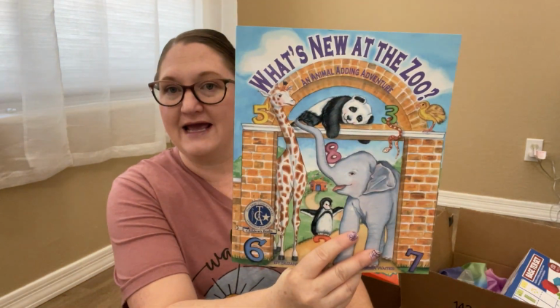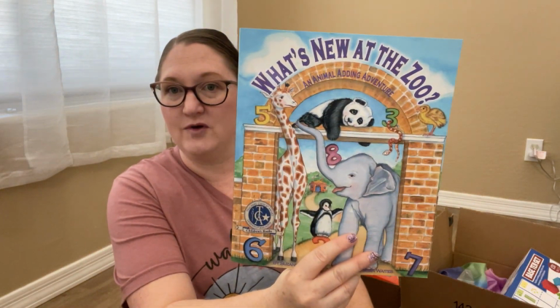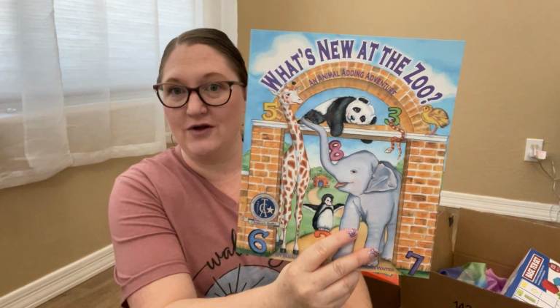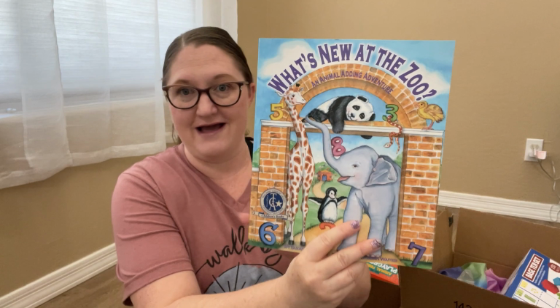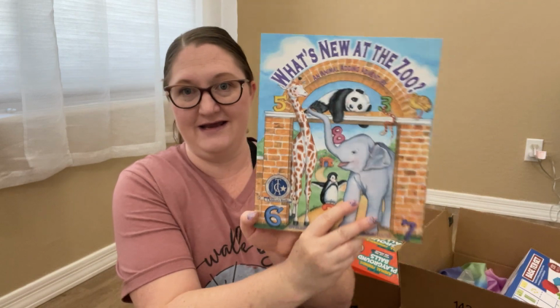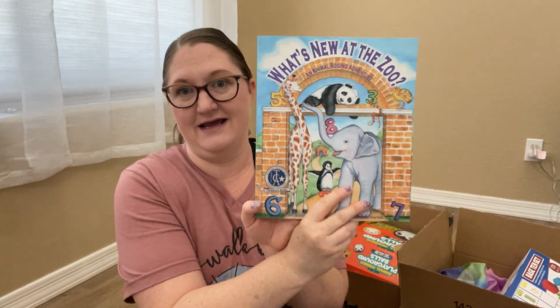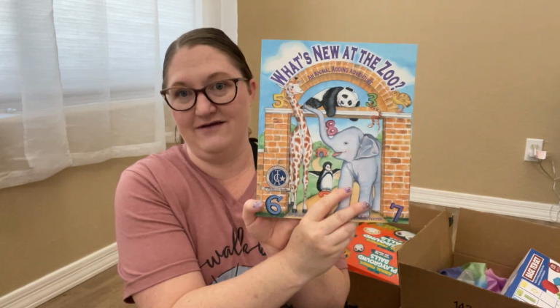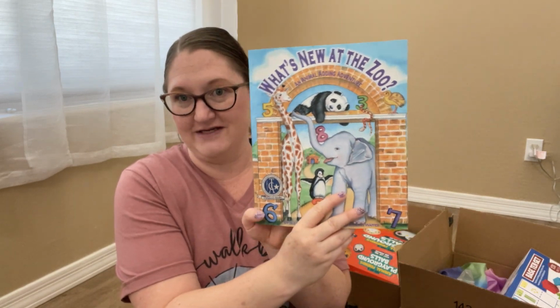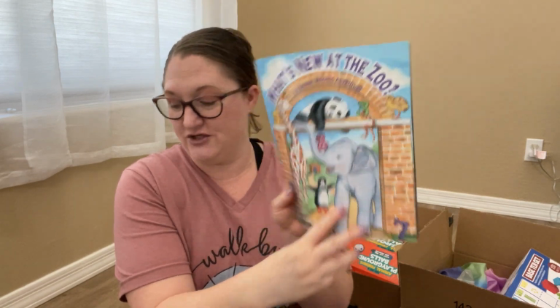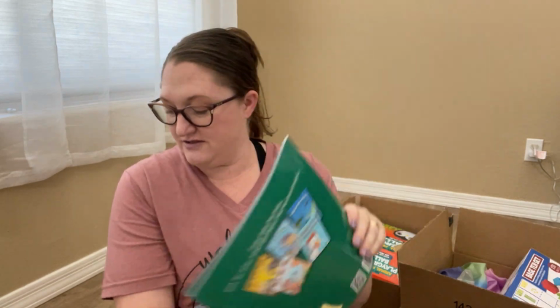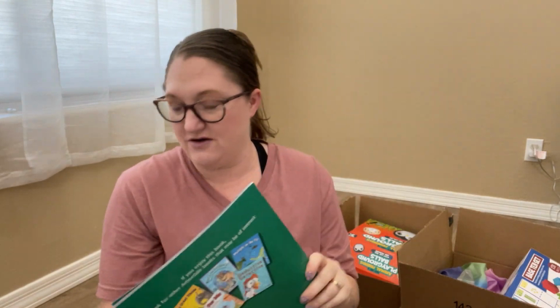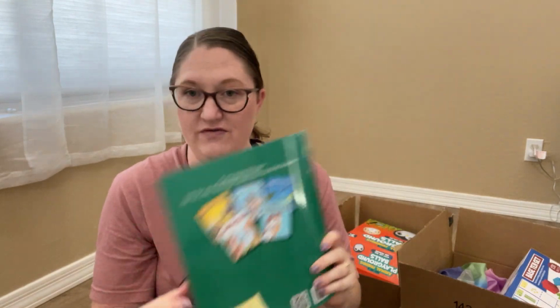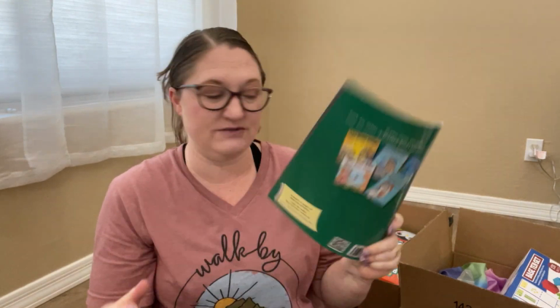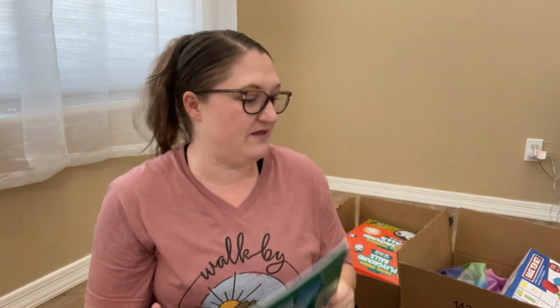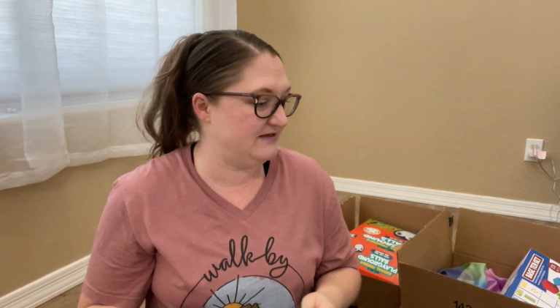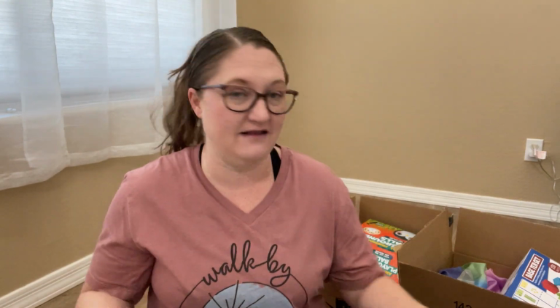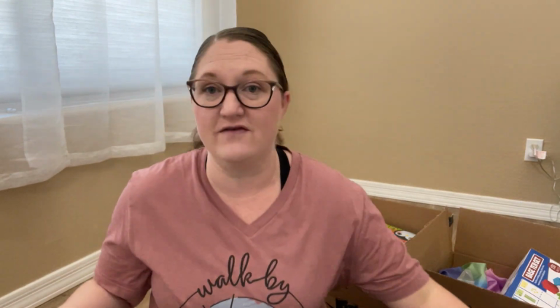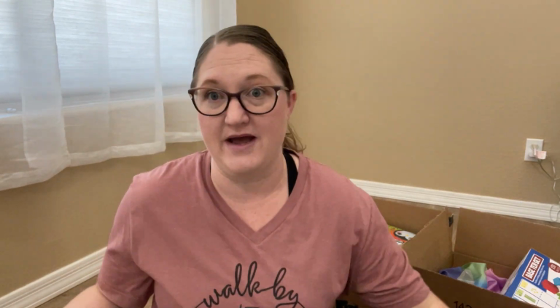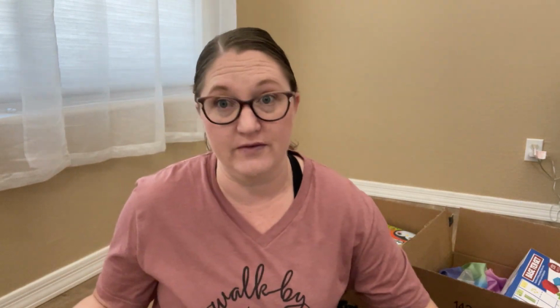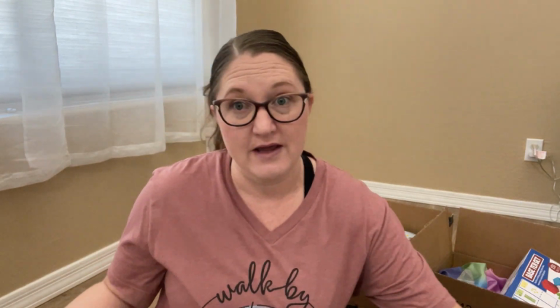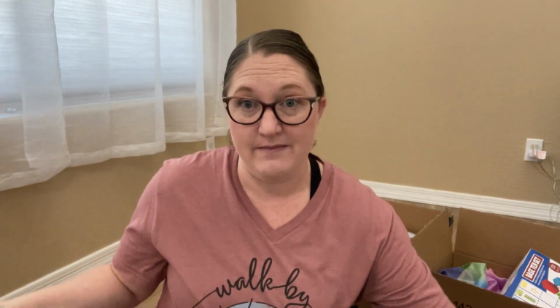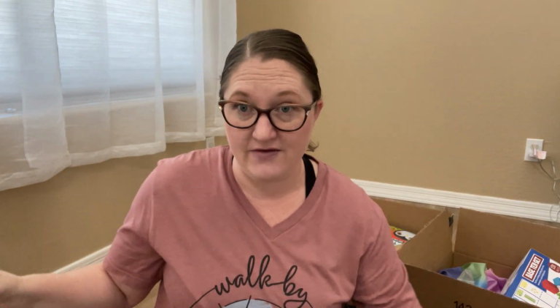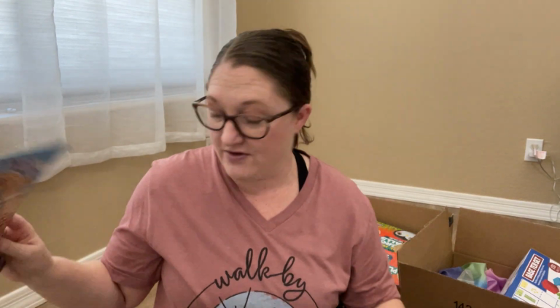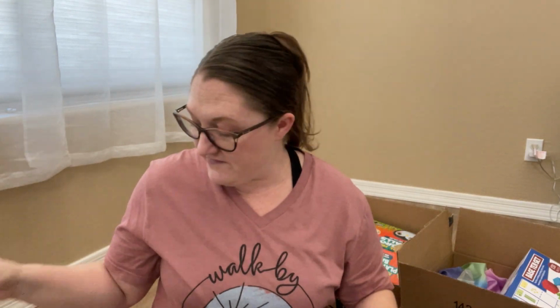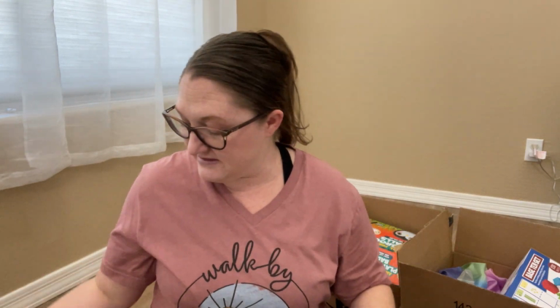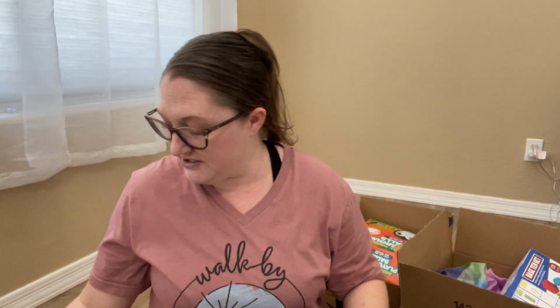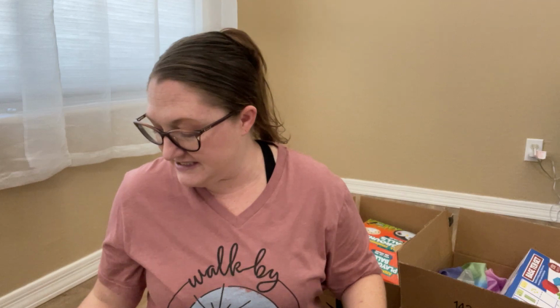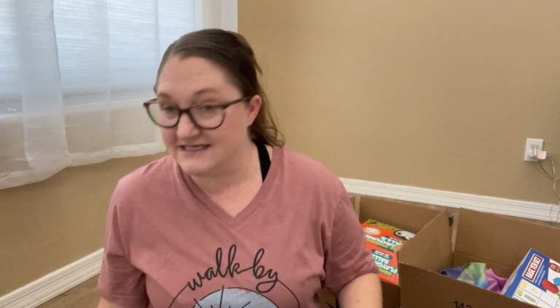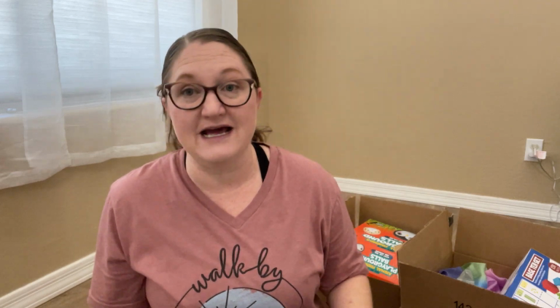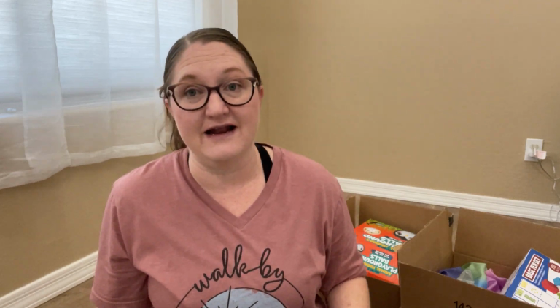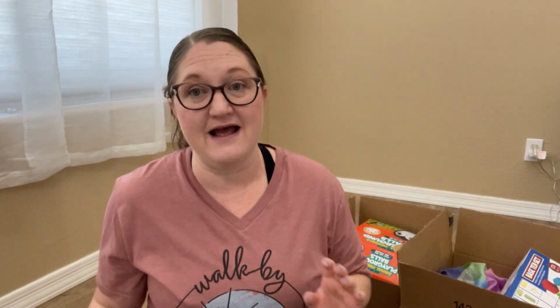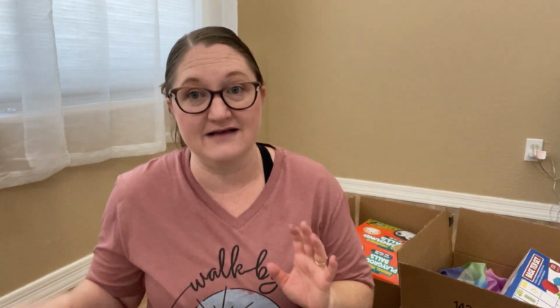One Hundred Snowmen, which is an adding book; Ready Set Hop; Building Equations; and What's New at the Zoo: An Animal Adding Adventure. That's one of the things I love about the Math with Confidence series — it has those recommended picture books to go along with it.